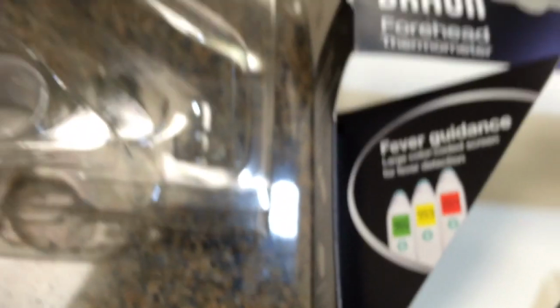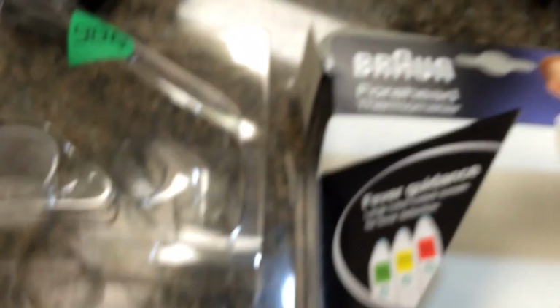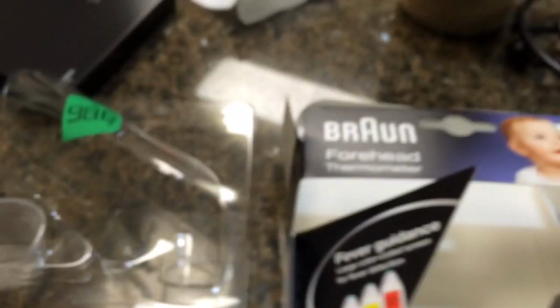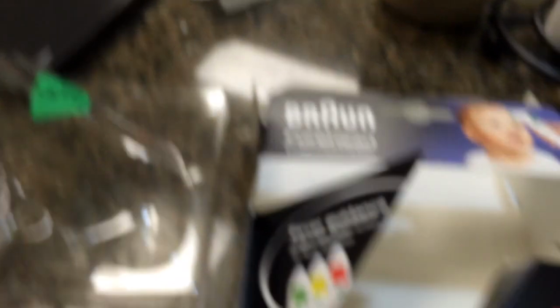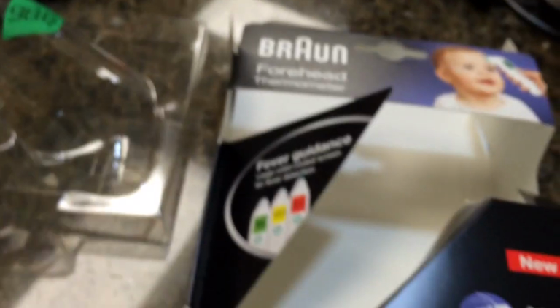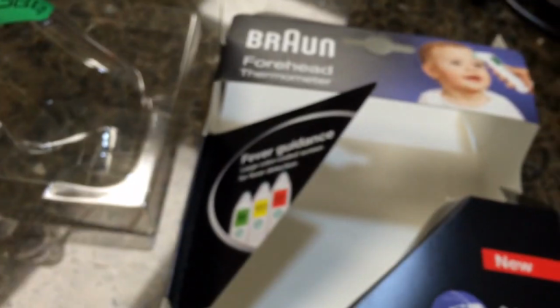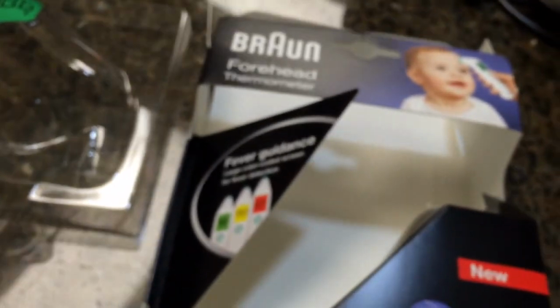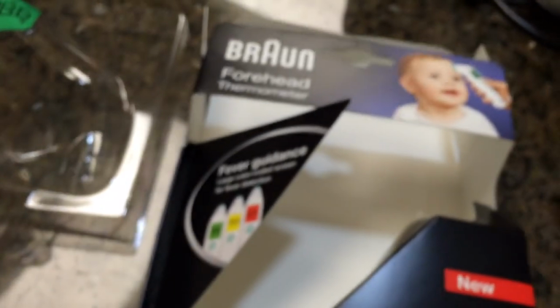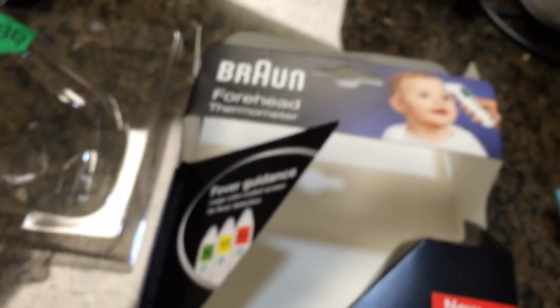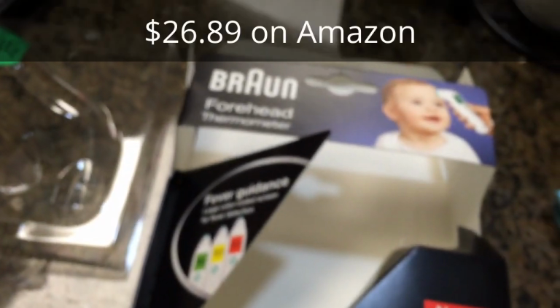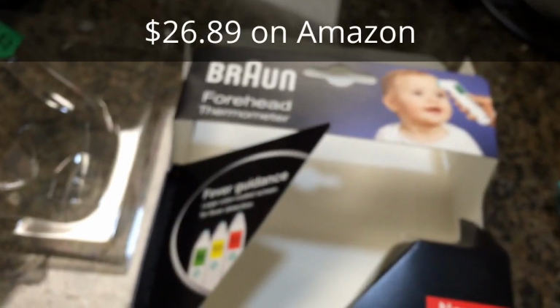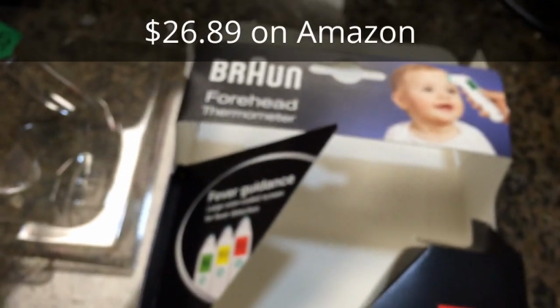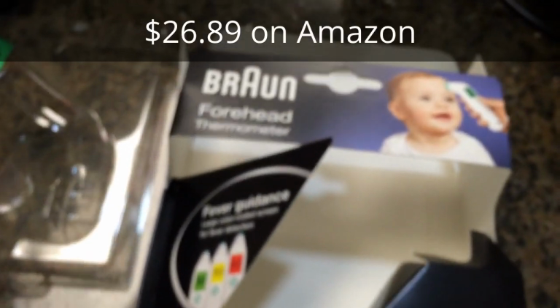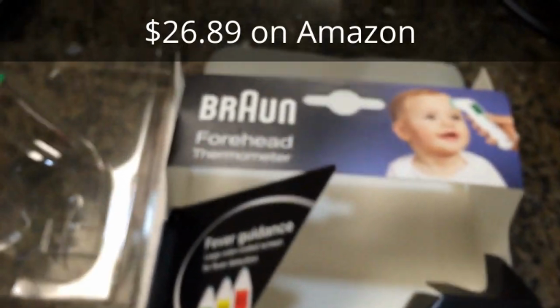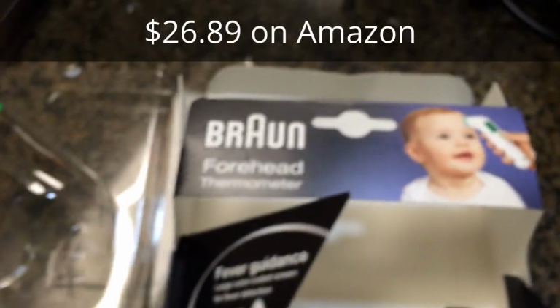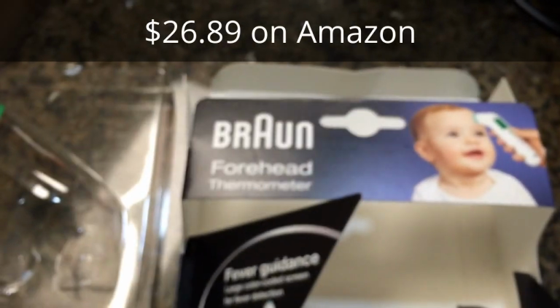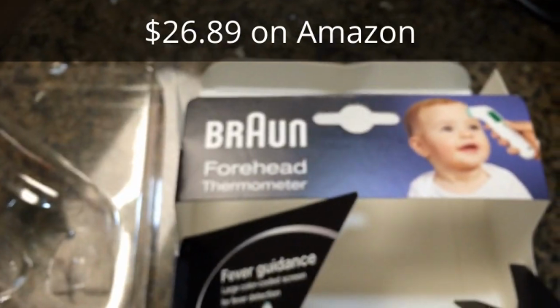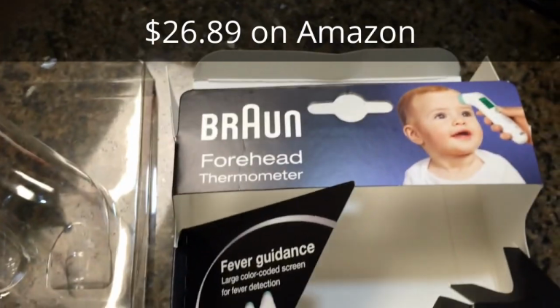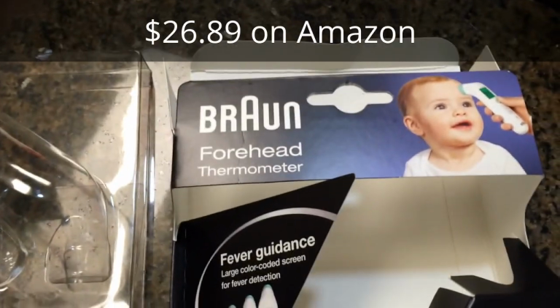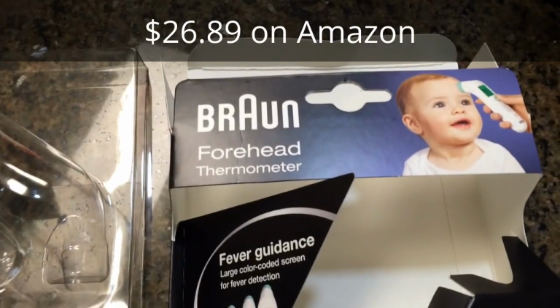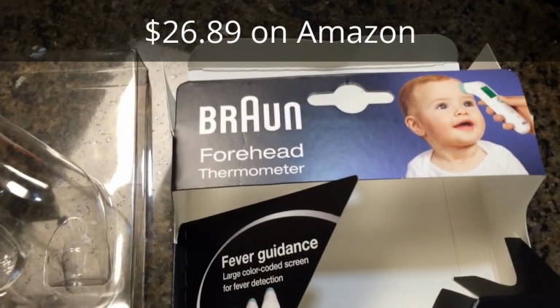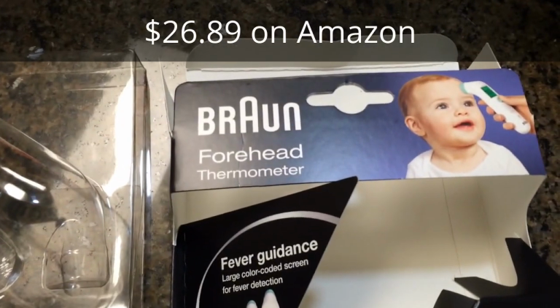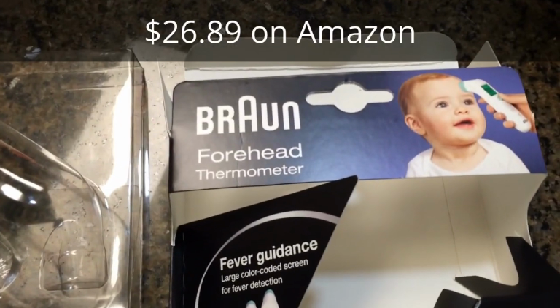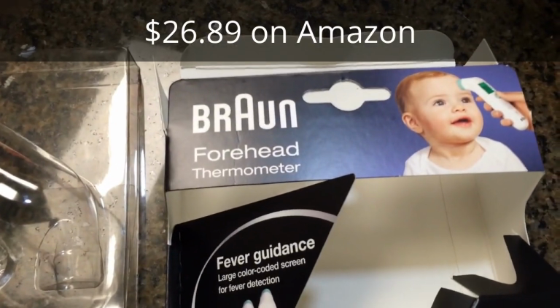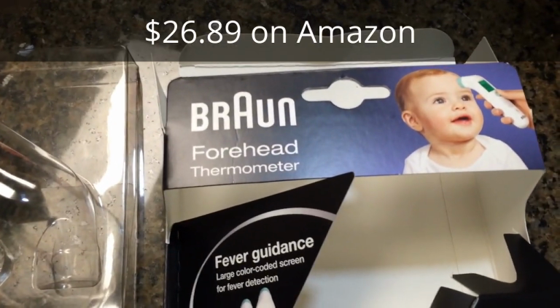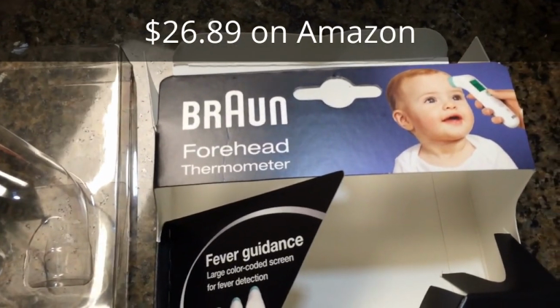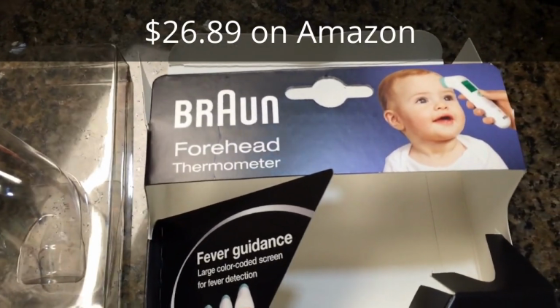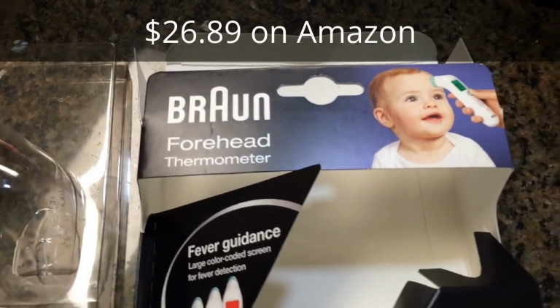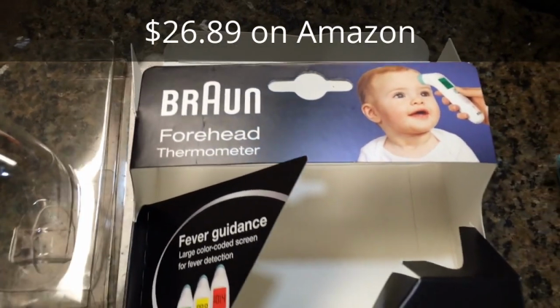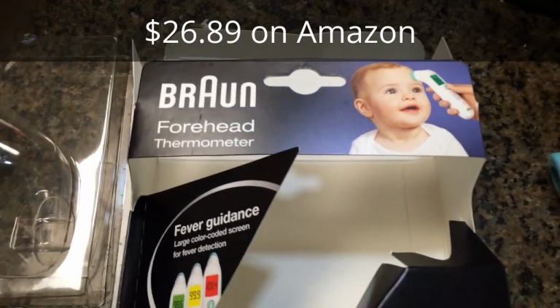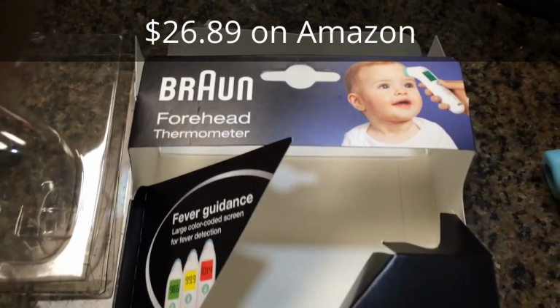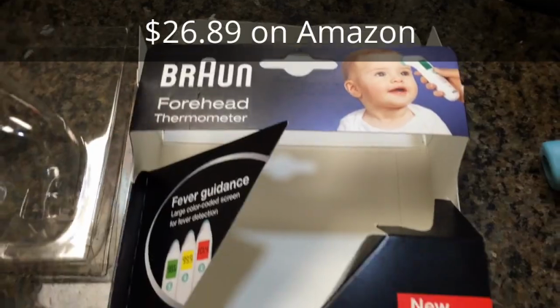Less than $30 on Amazon right now. It's the Braun Forehead Thermometer — check it out!